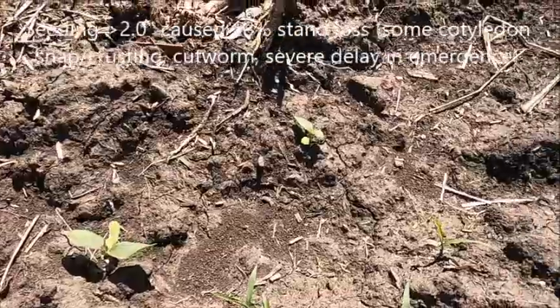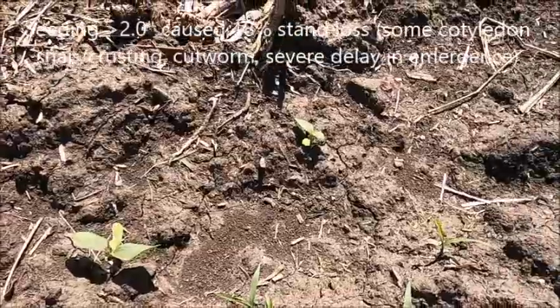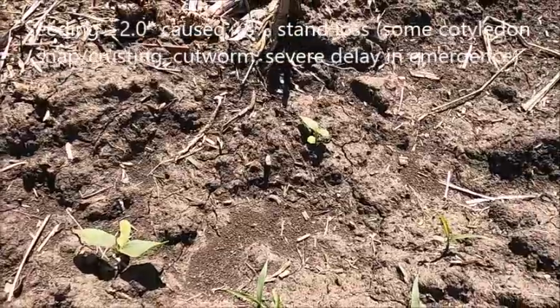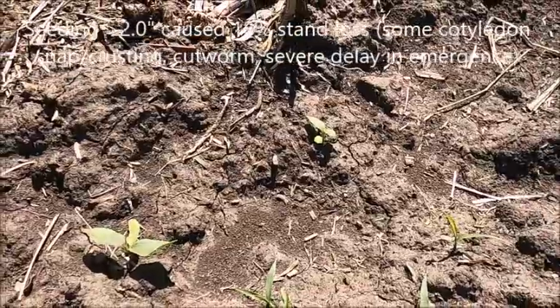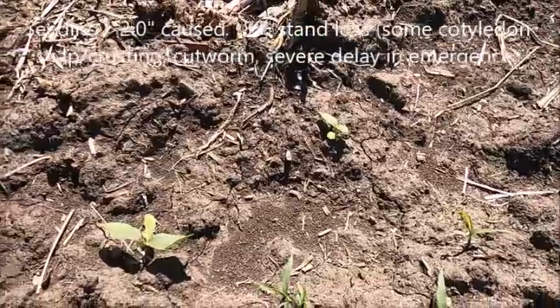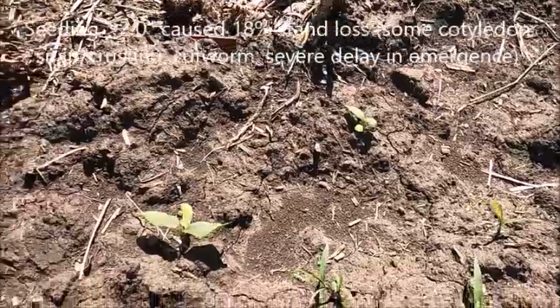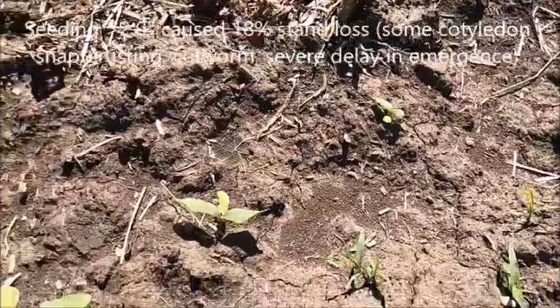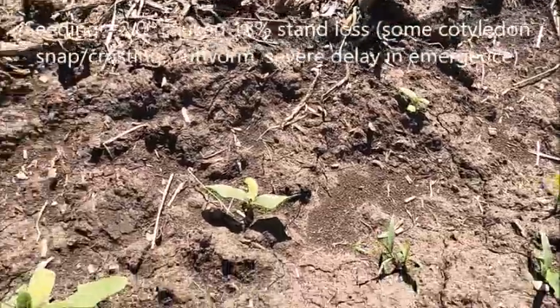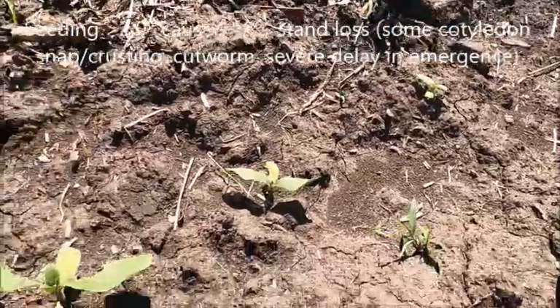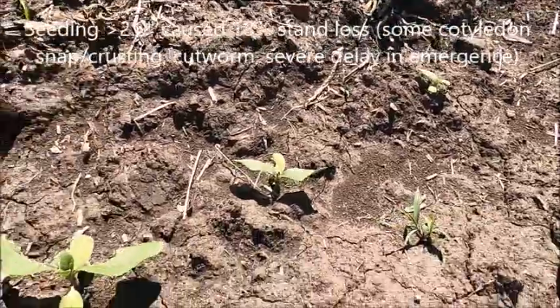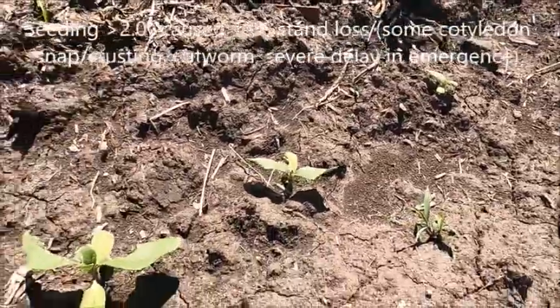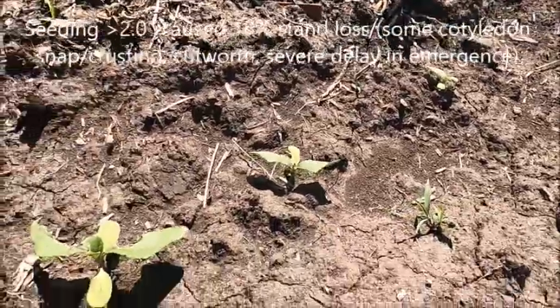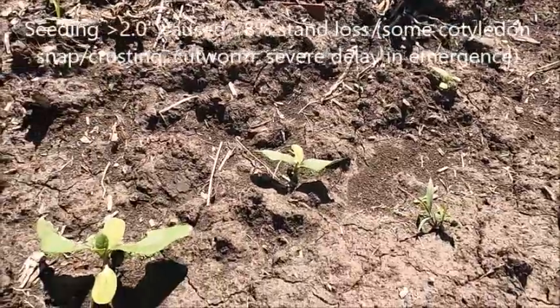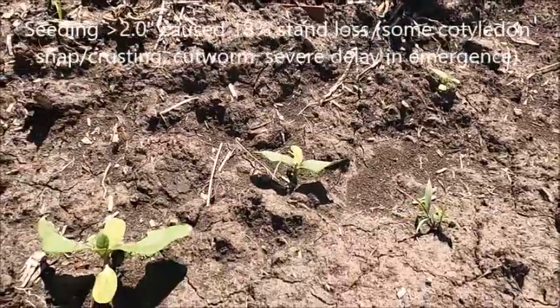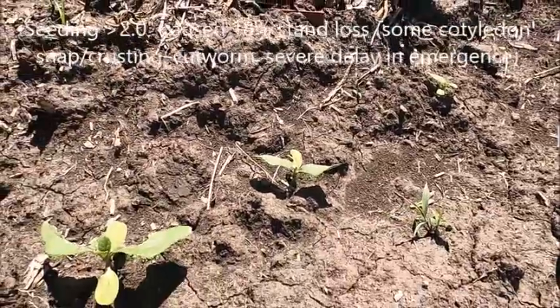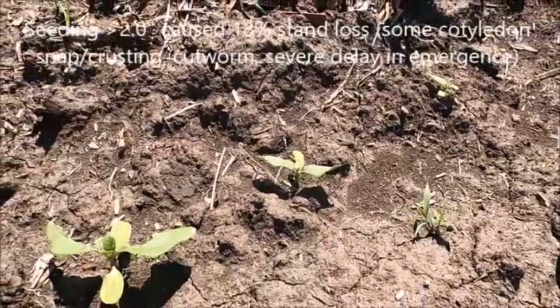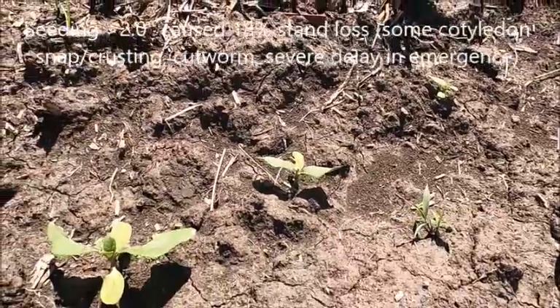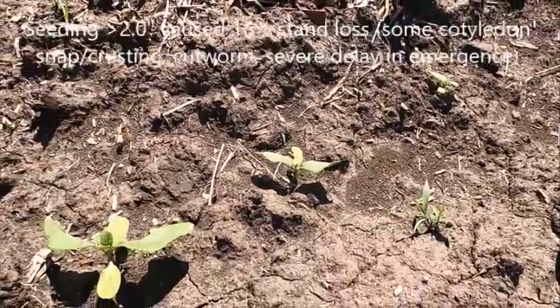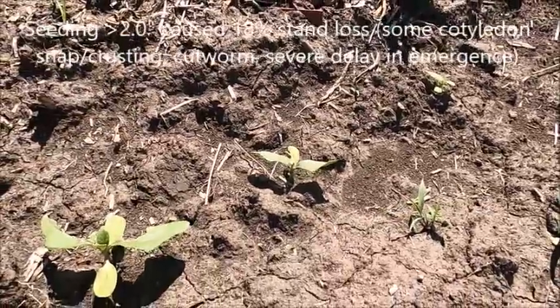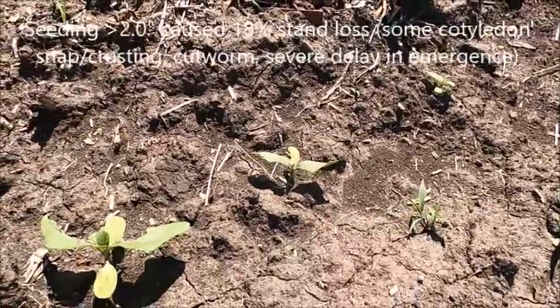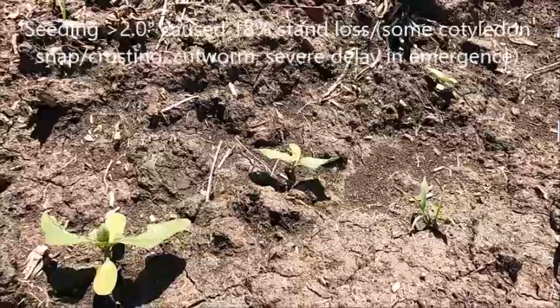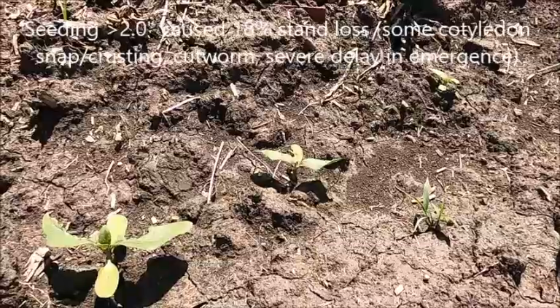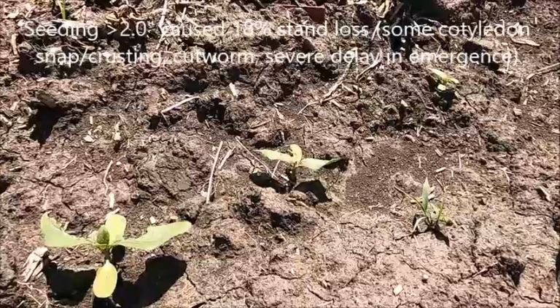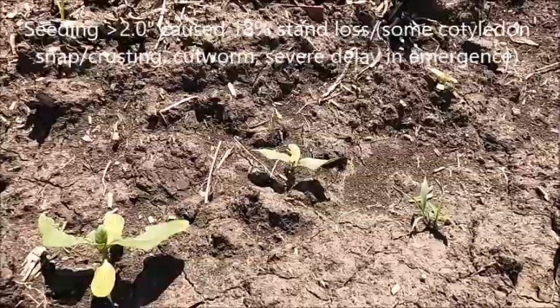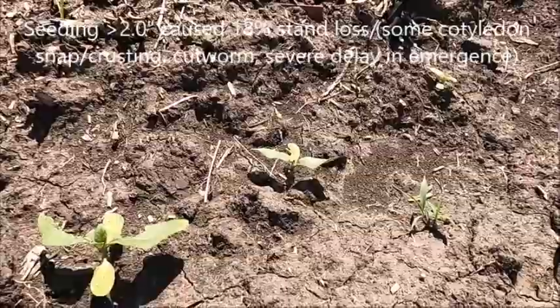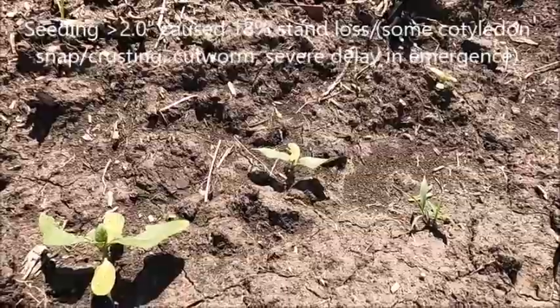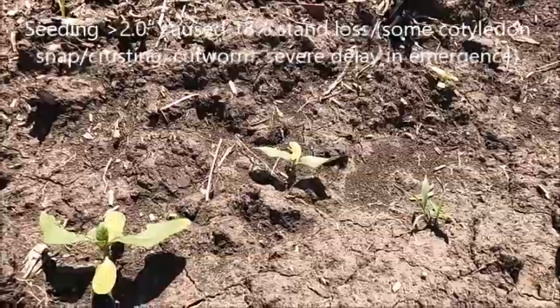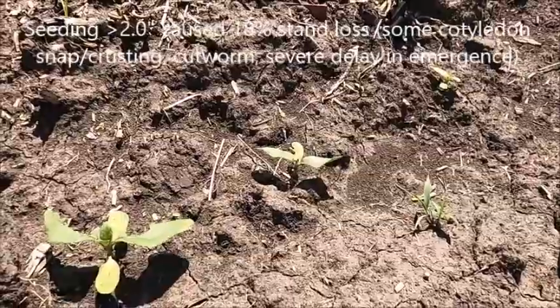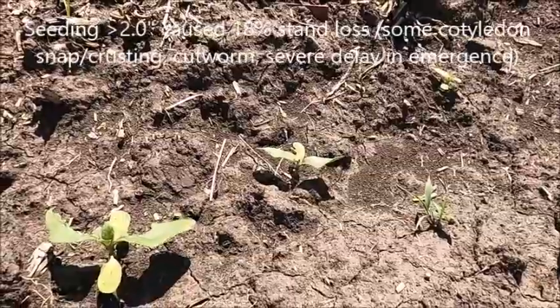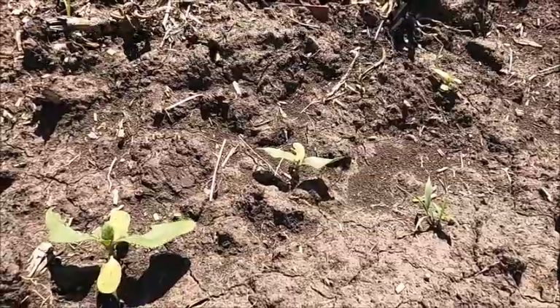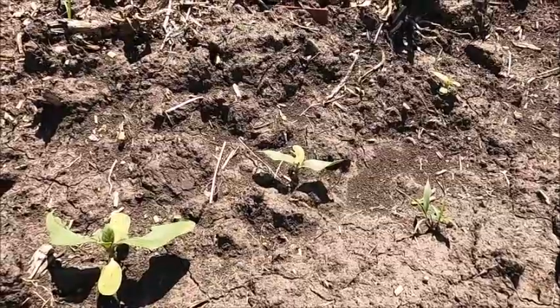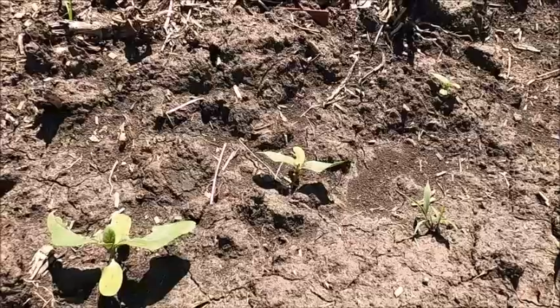Here's some late mergers. The late mergers are going to be the problem at the end of the year when we start to deal with wet grain from these plants.